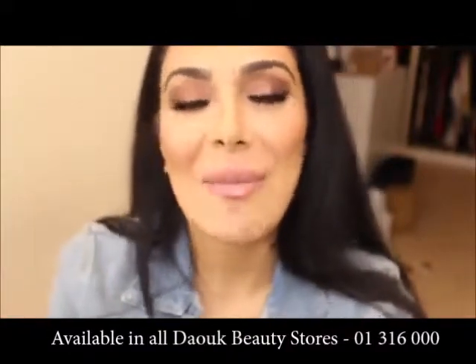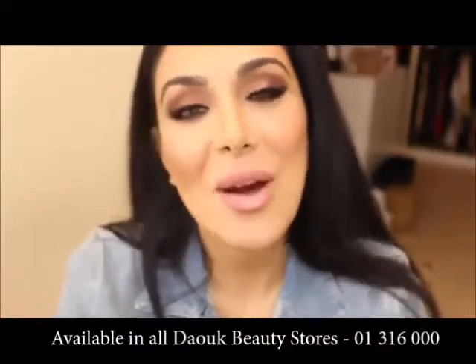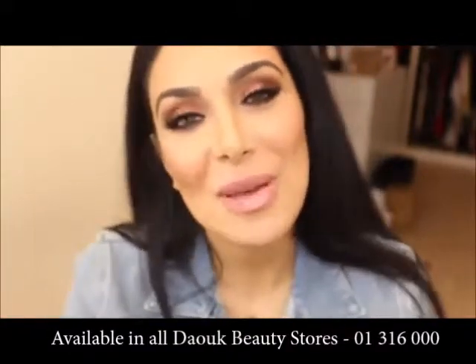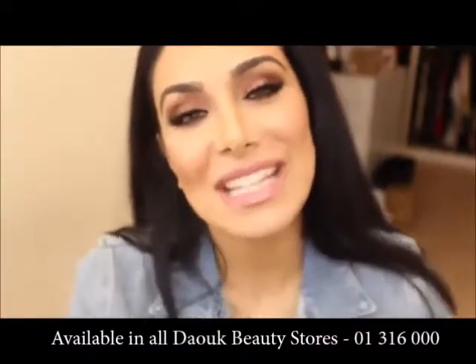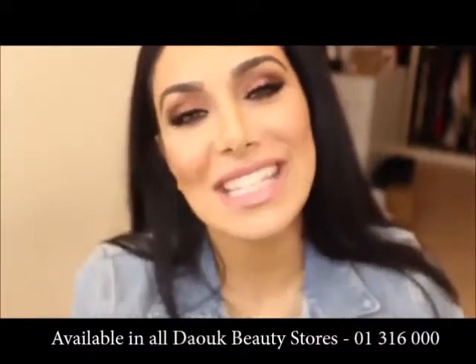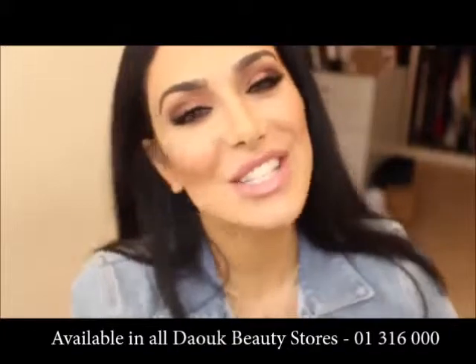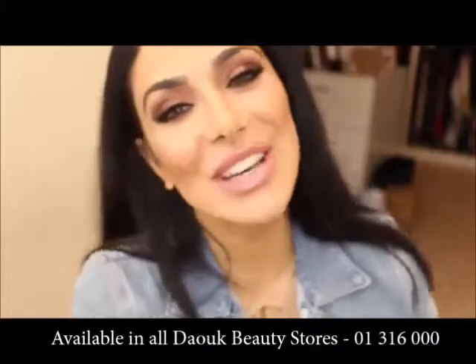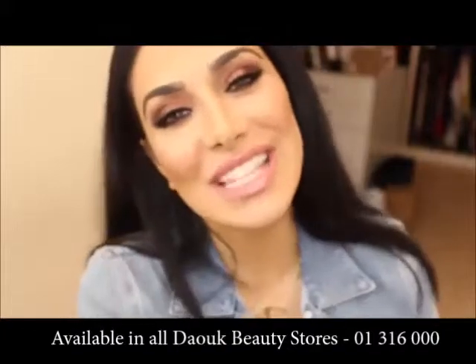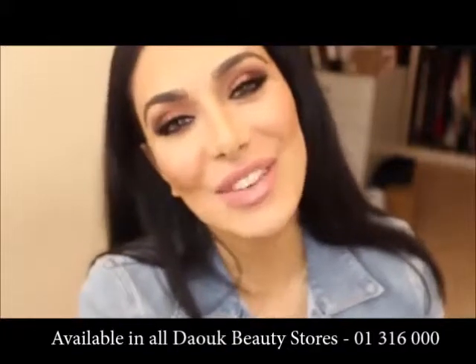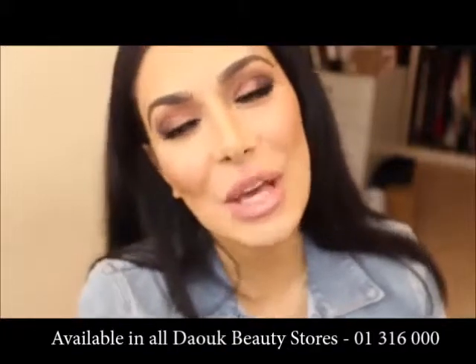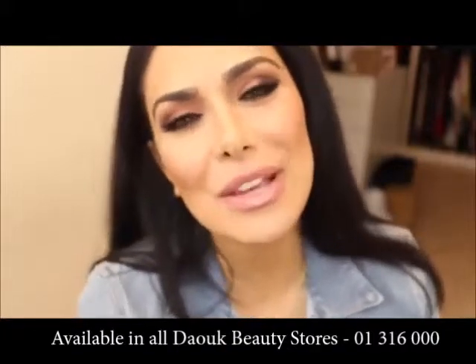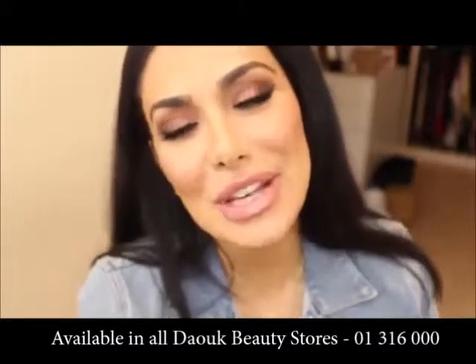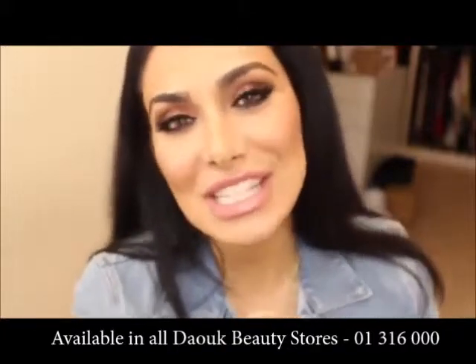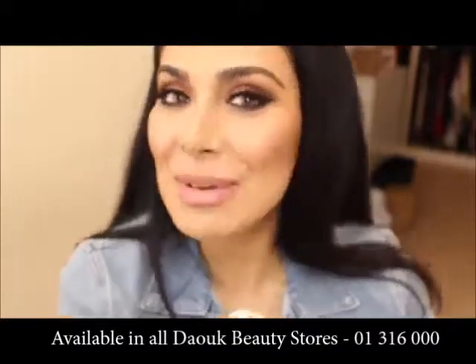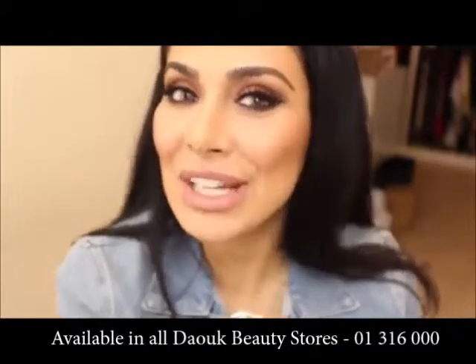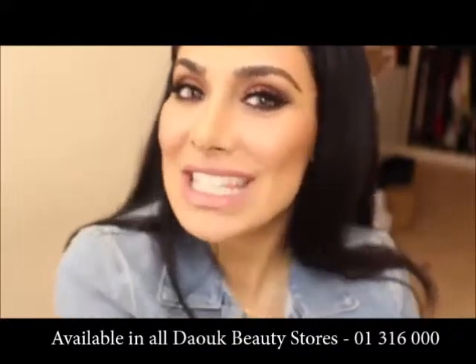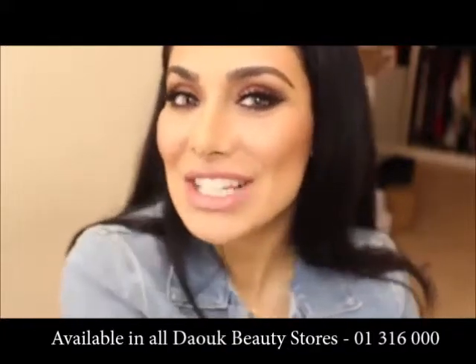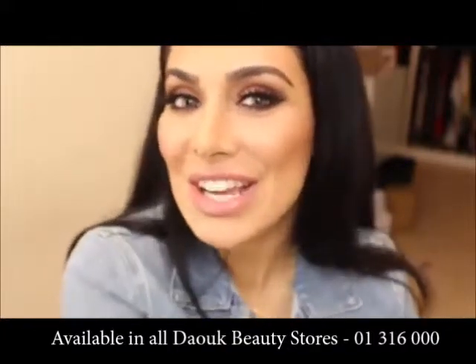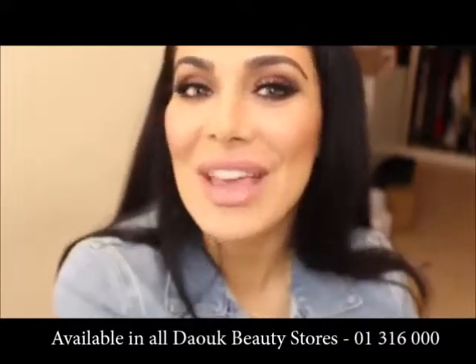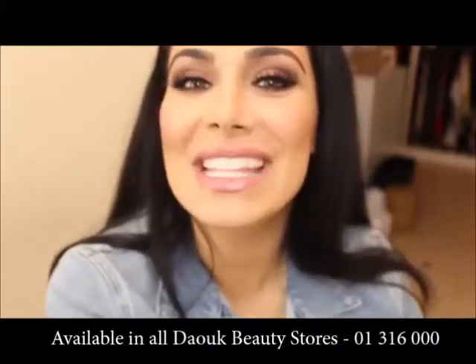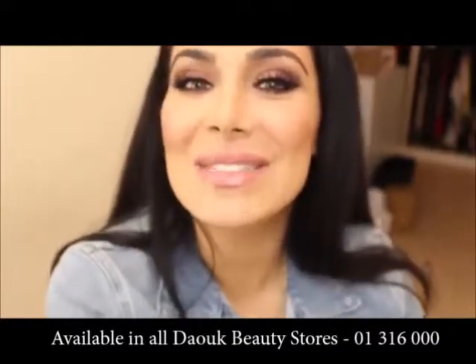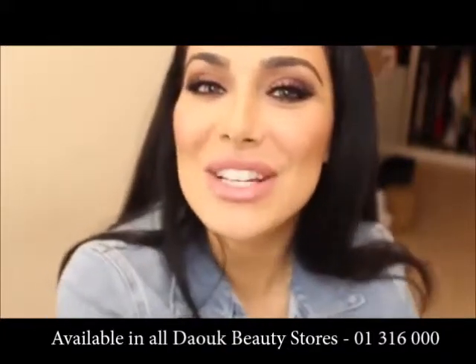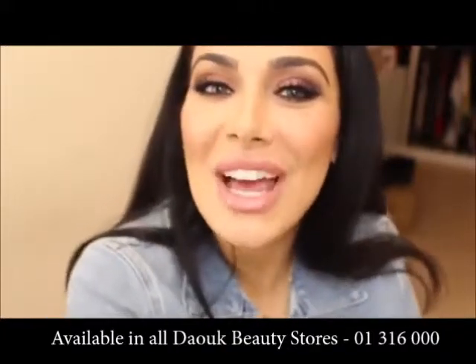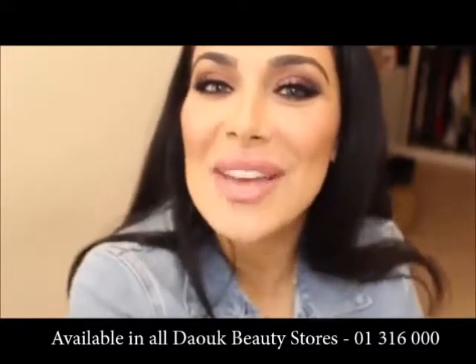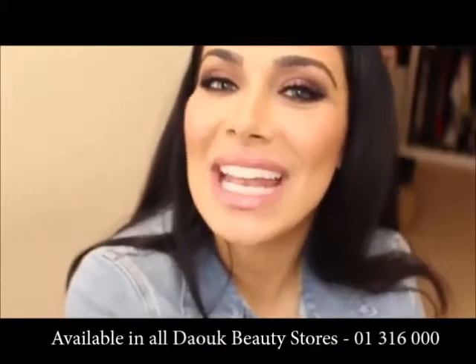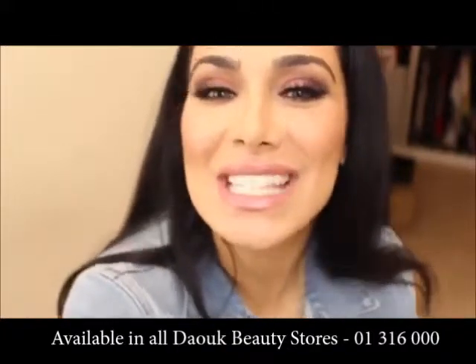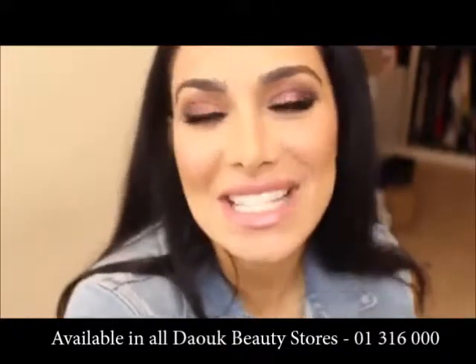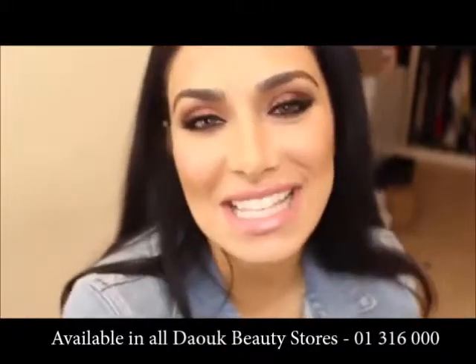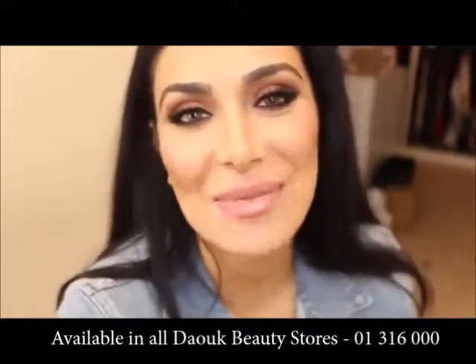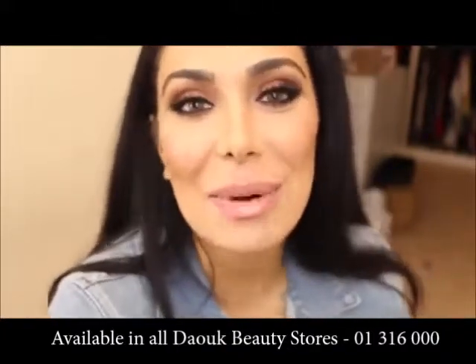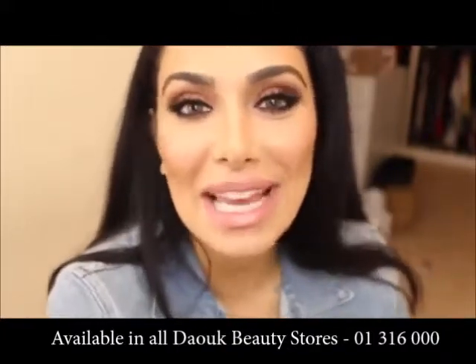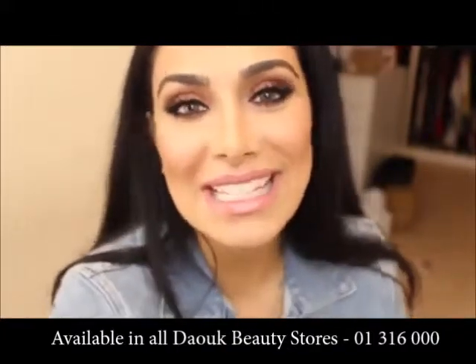I hope you guys enjoyed this video. Make sure you guys check me on Instagram and subscribe. I'll see you guys next time. Bye guys!